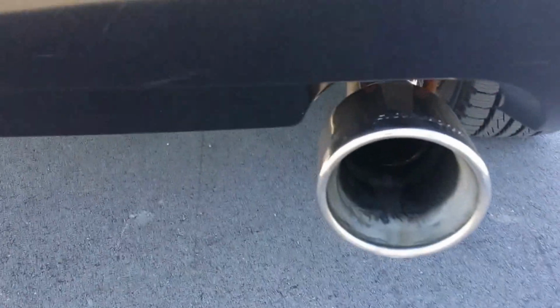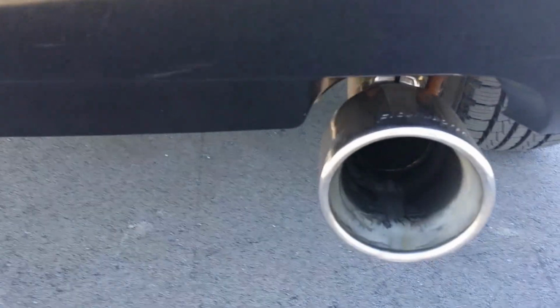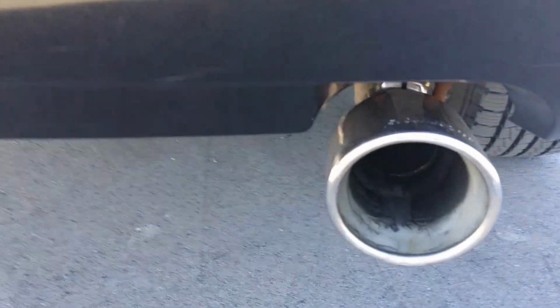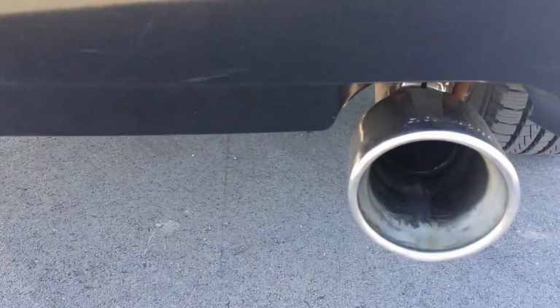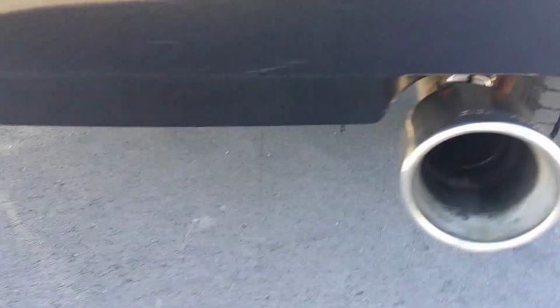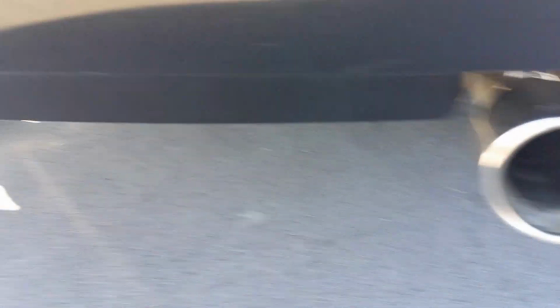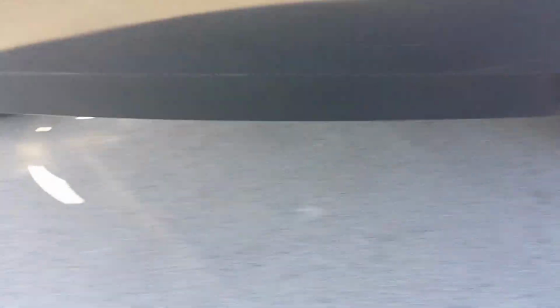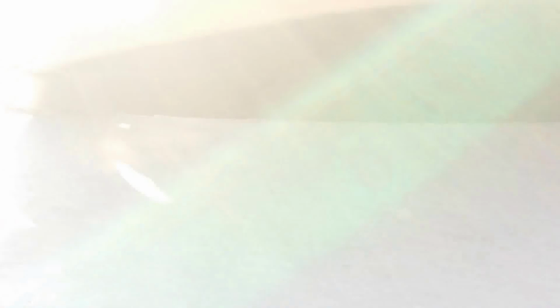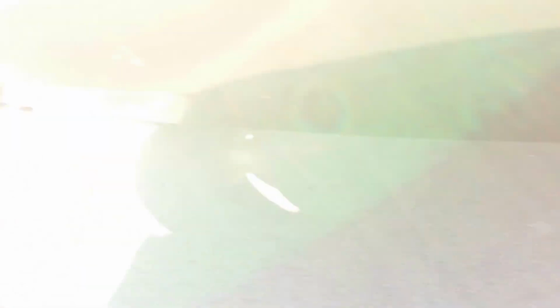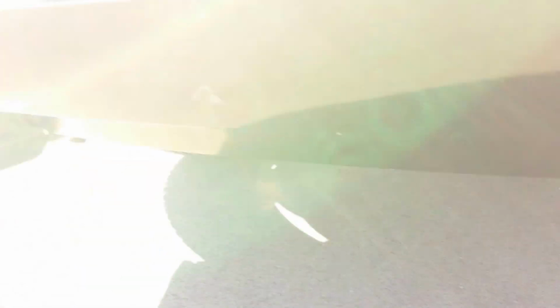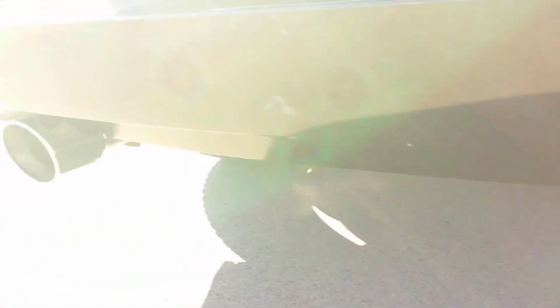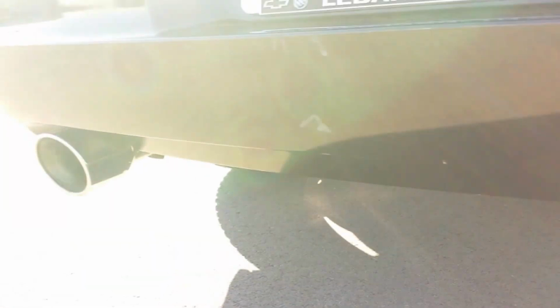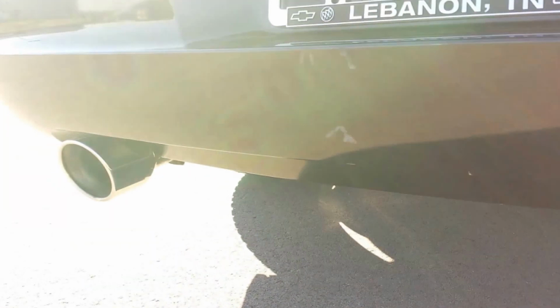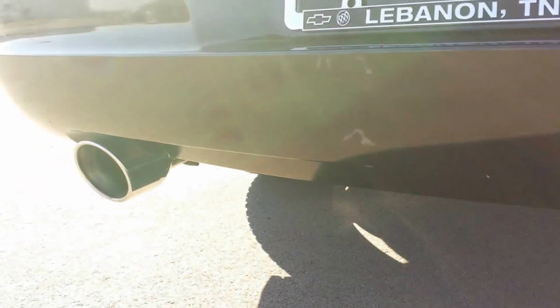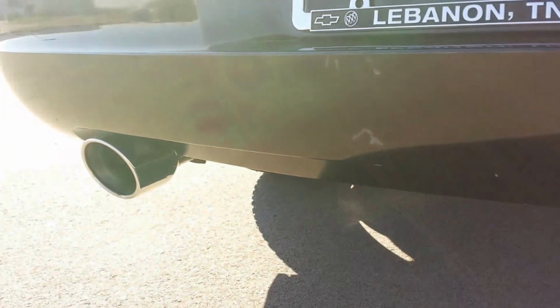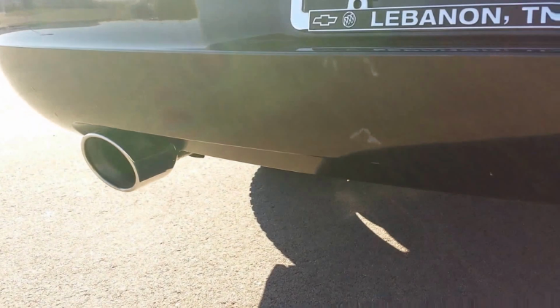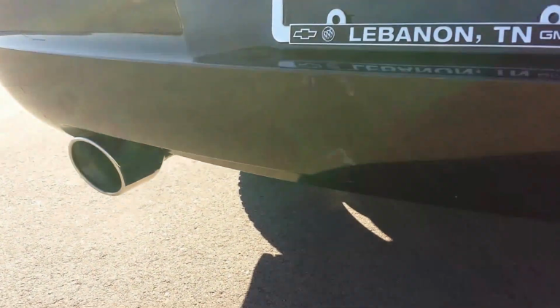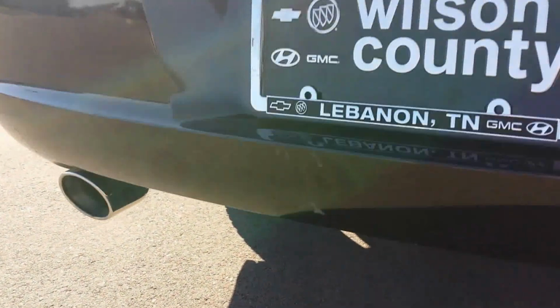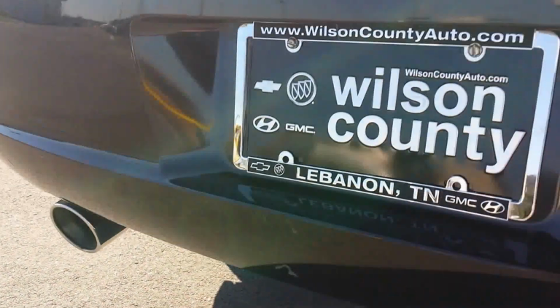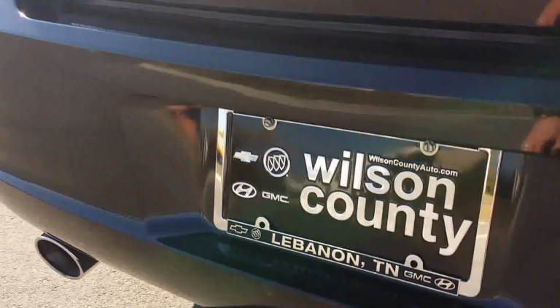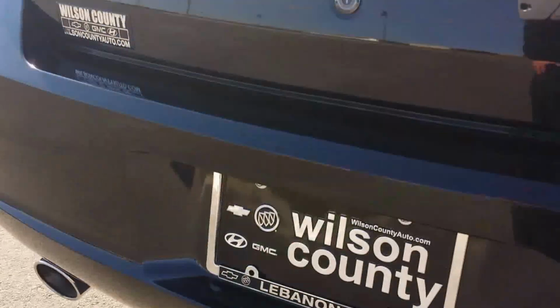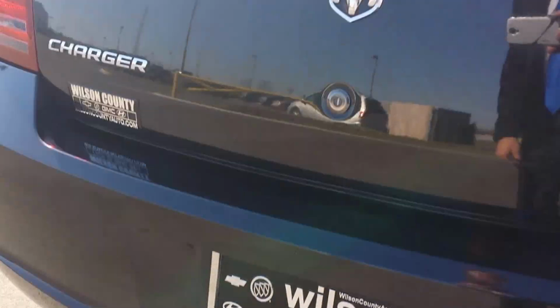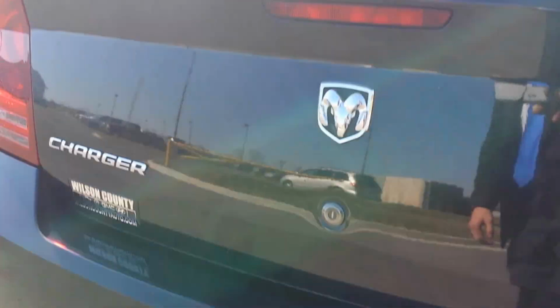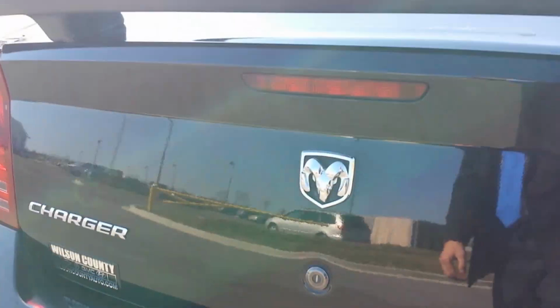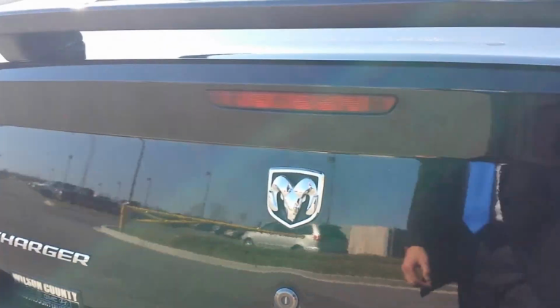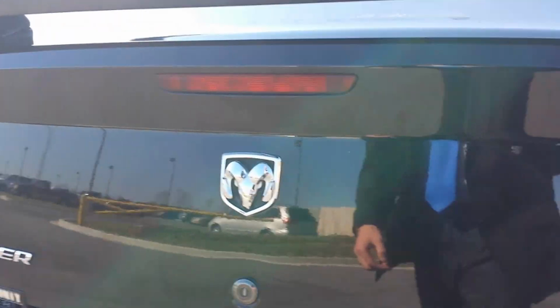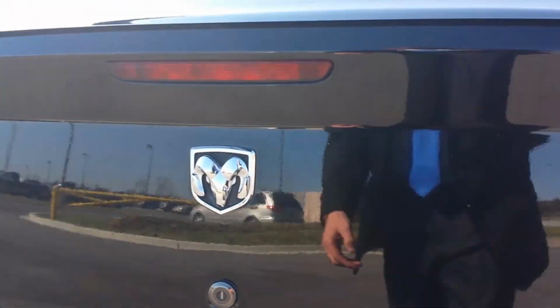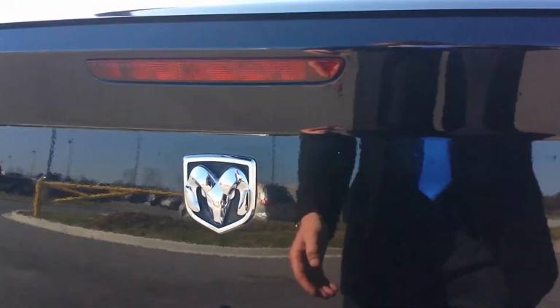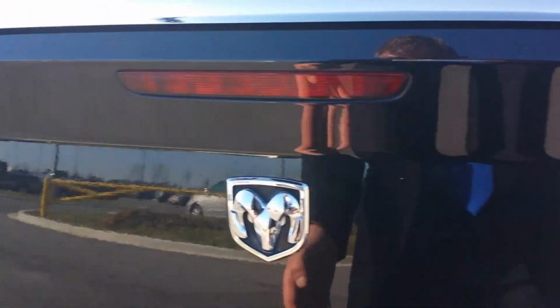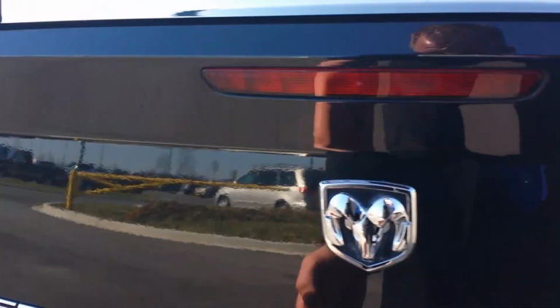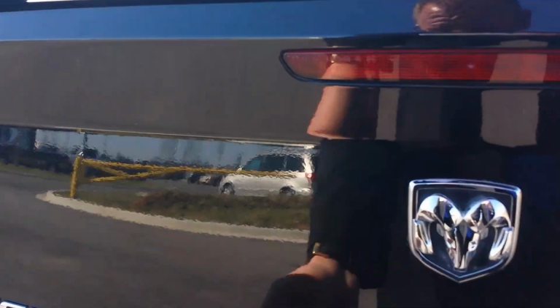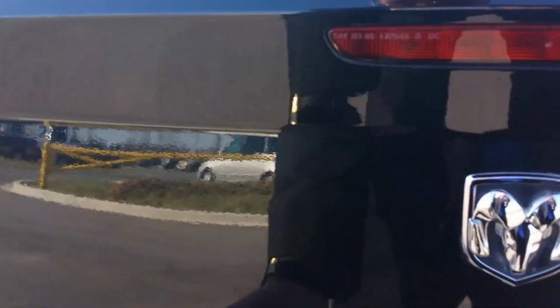It has a set of Flowmaster exhaust with a nice rumble, and a deck lid spoiler.